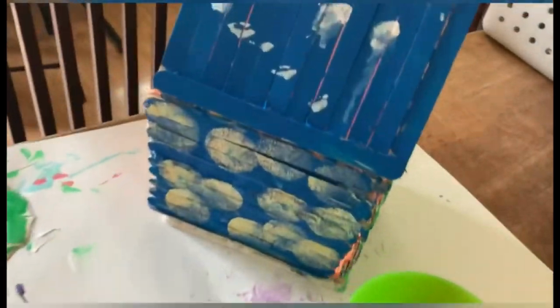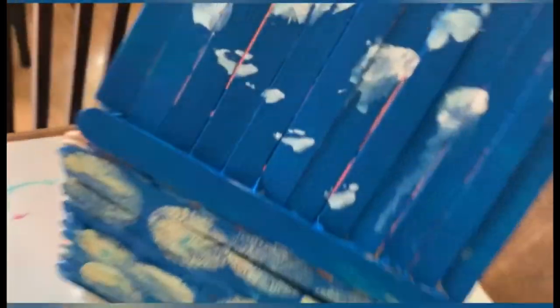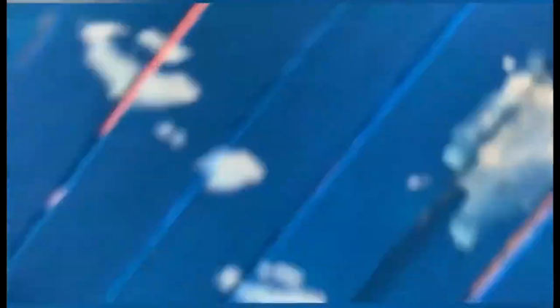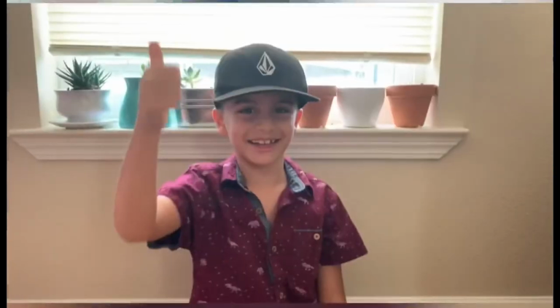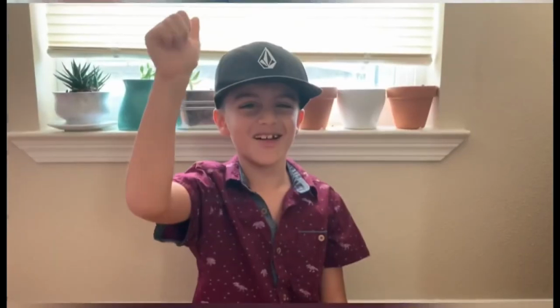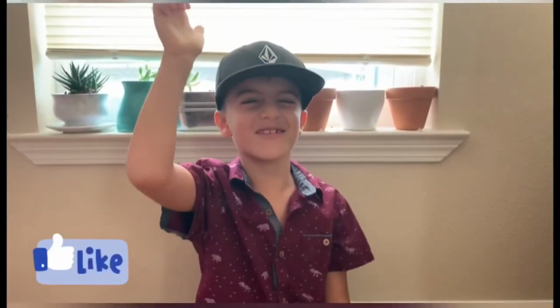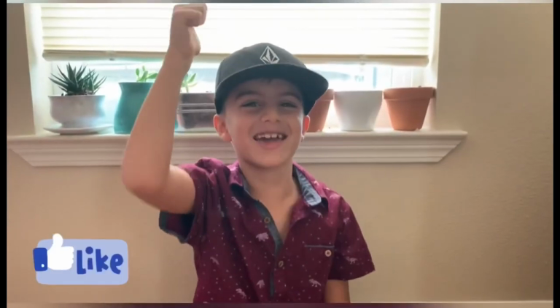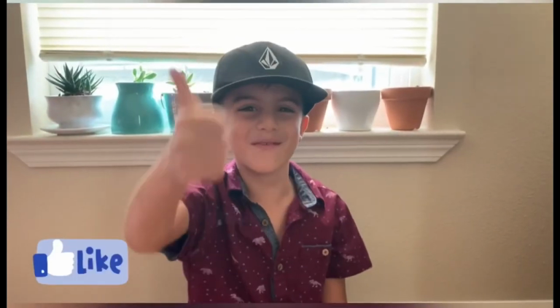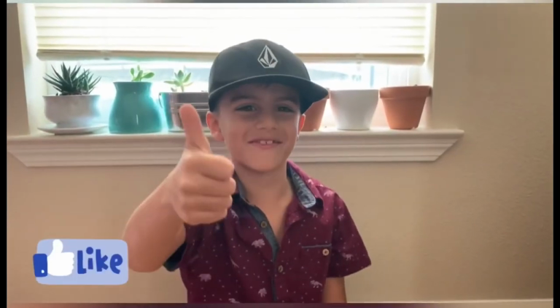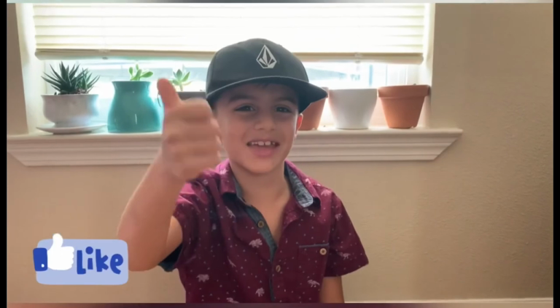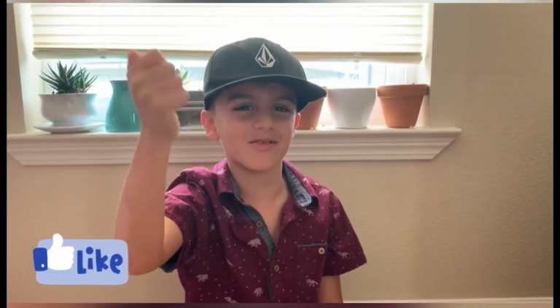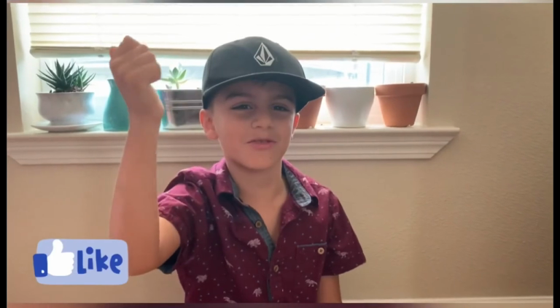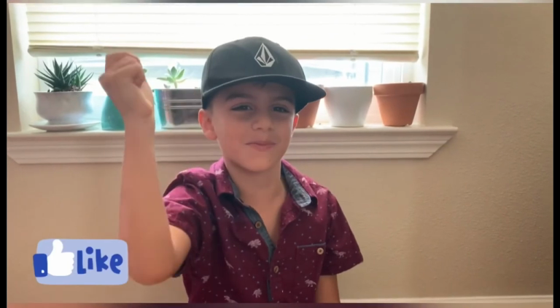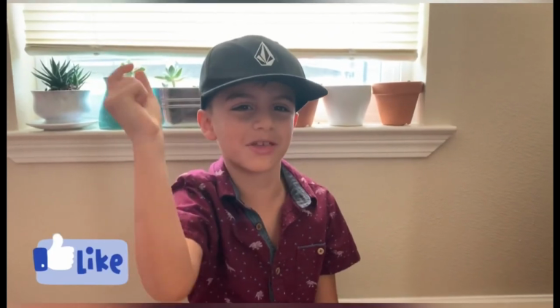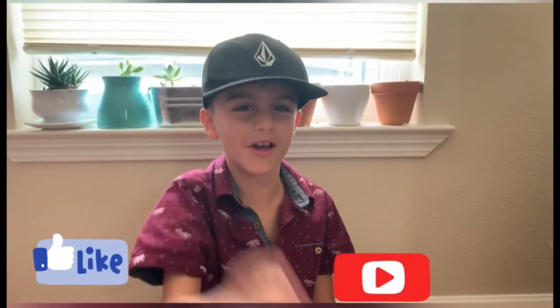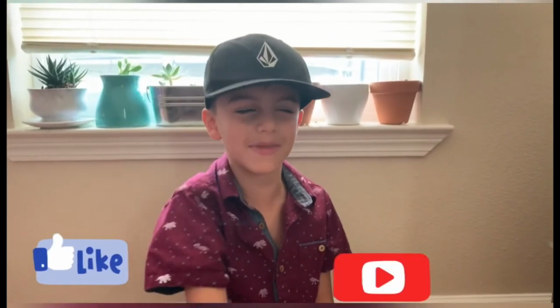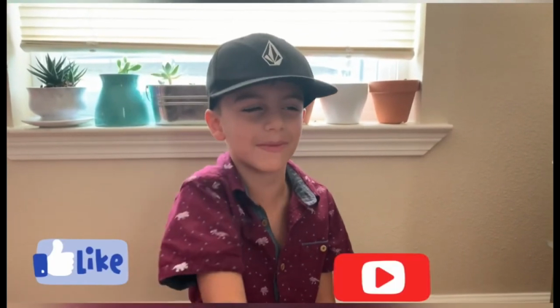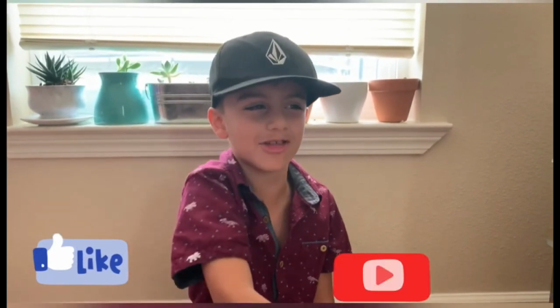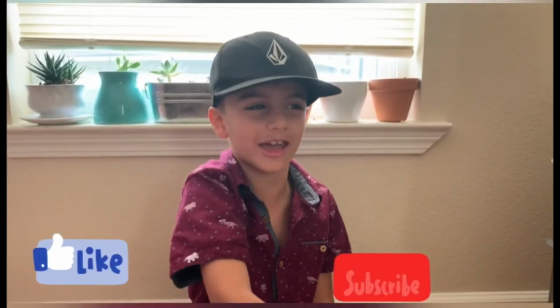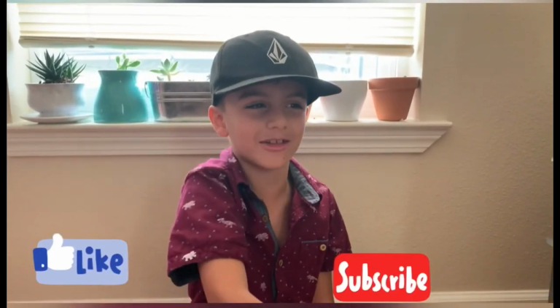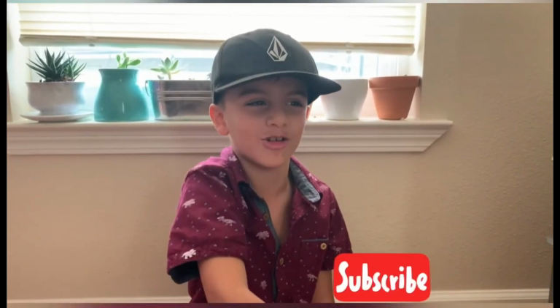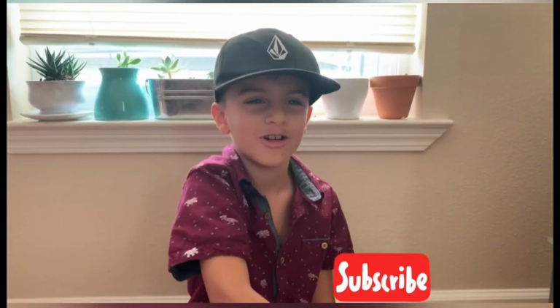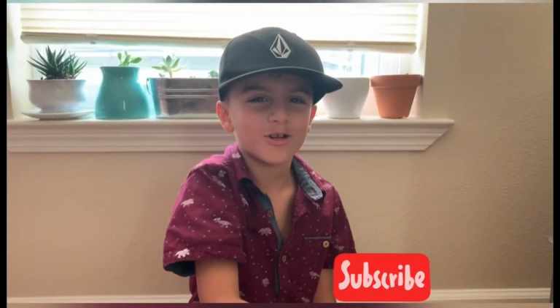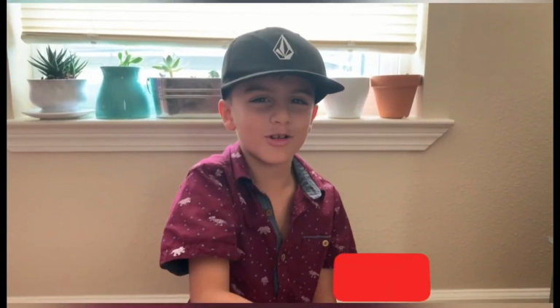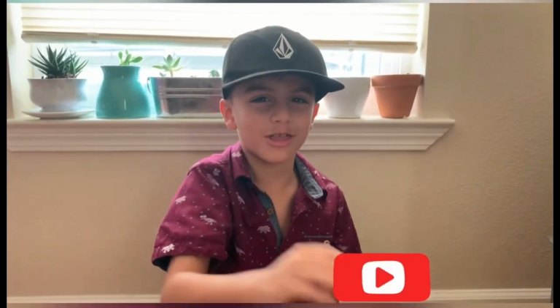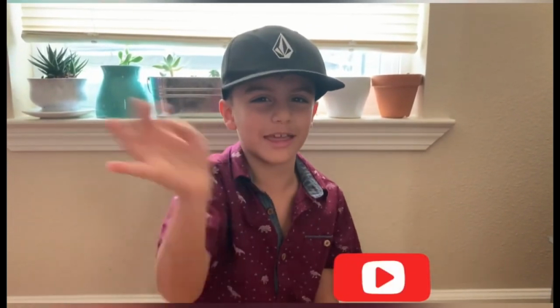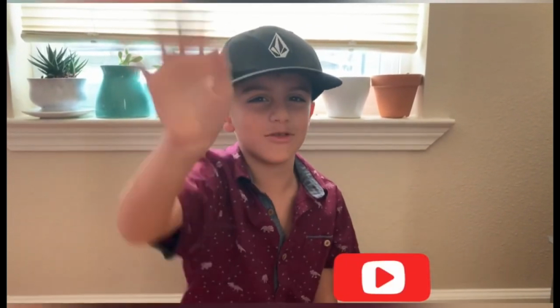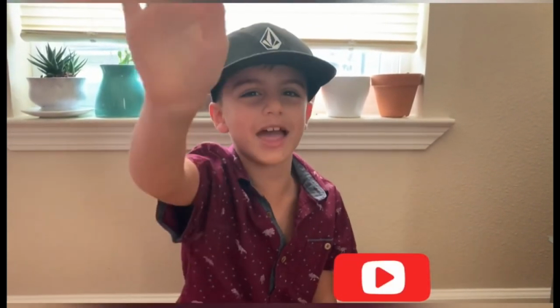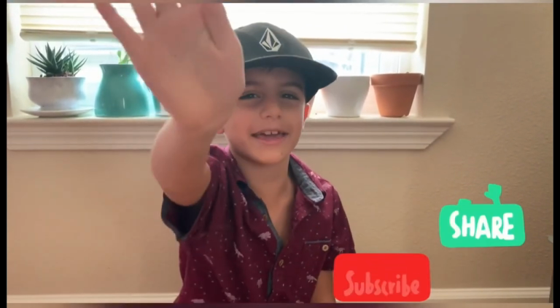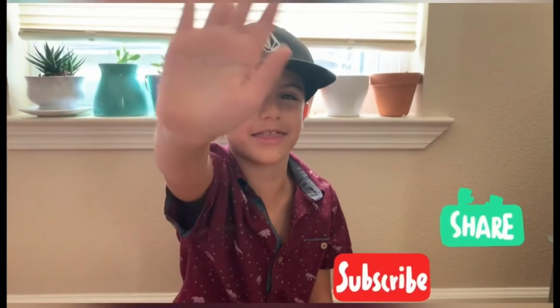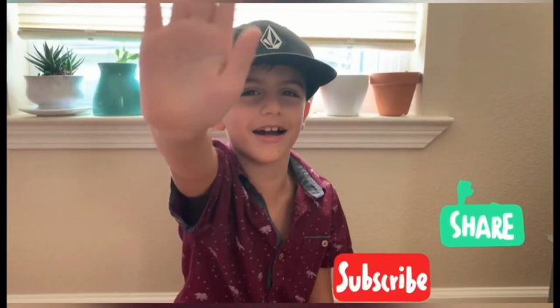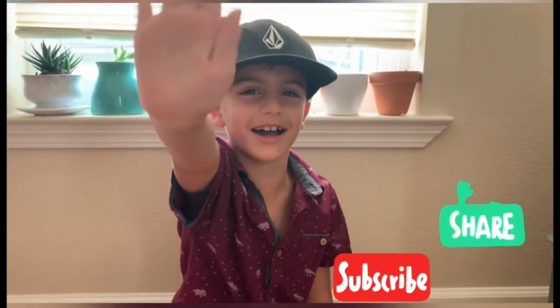I hope you liked my video and subscribe to my channel. I'll see you next time.